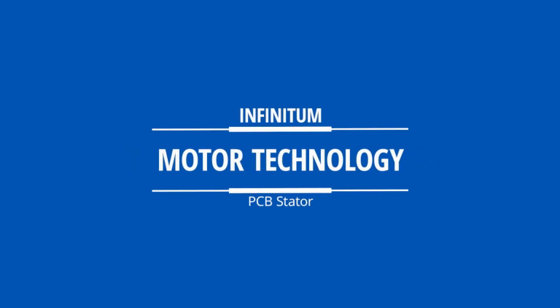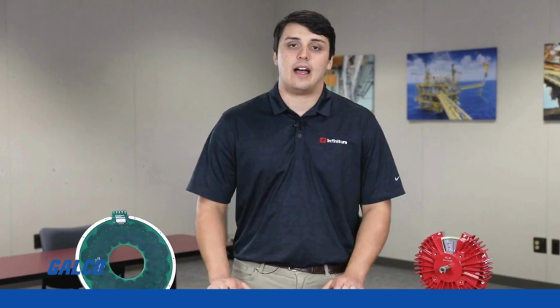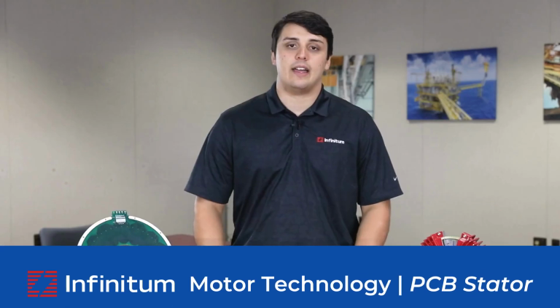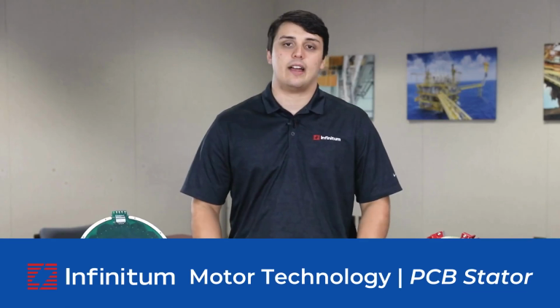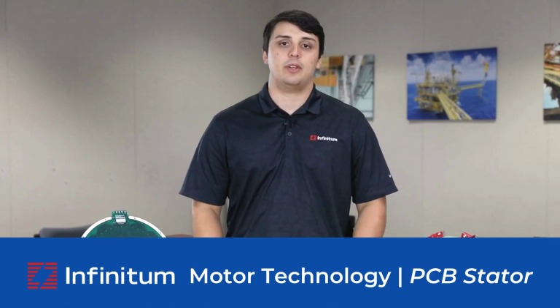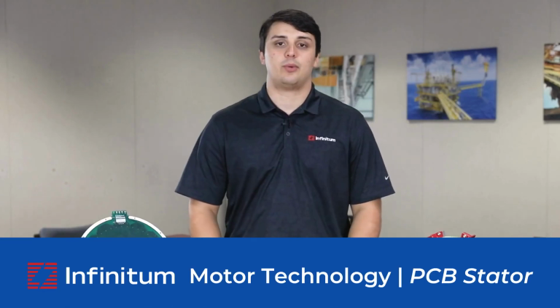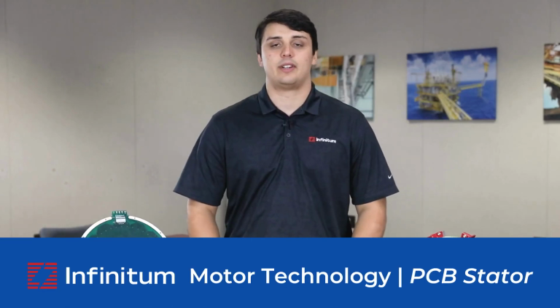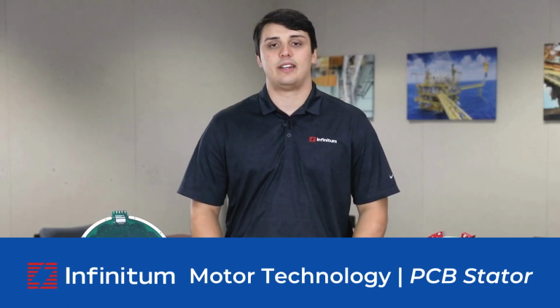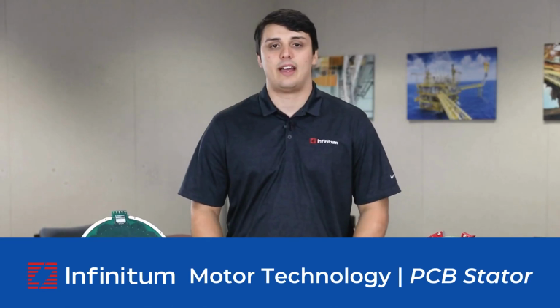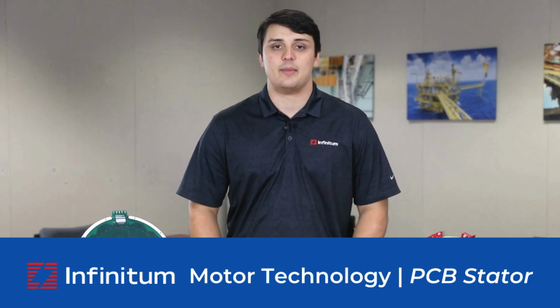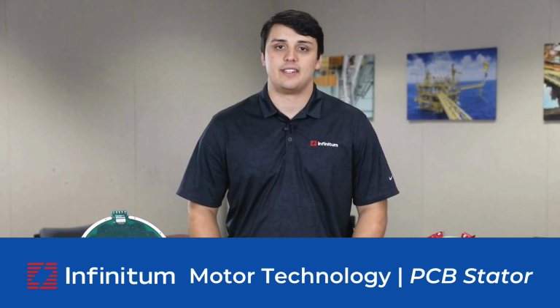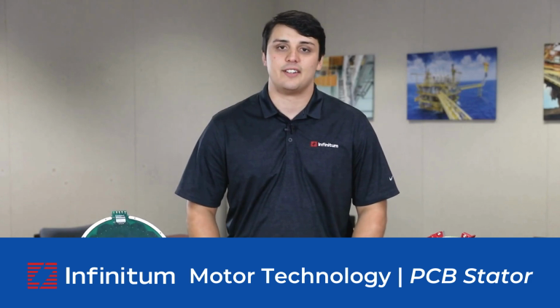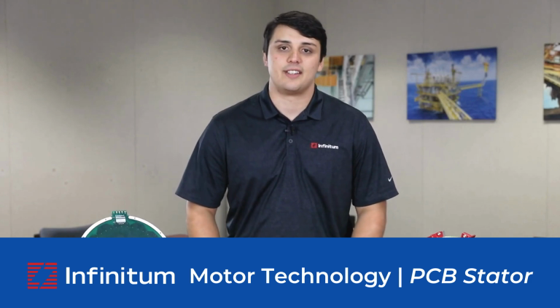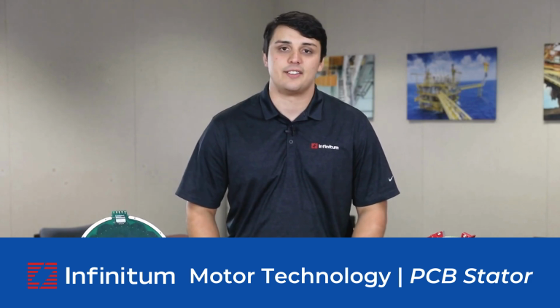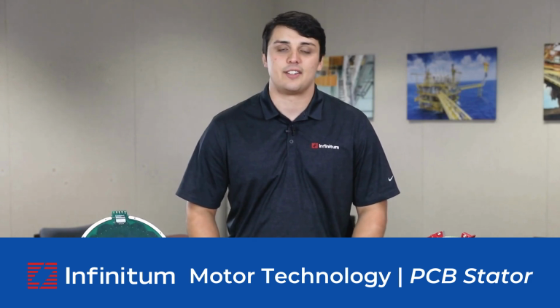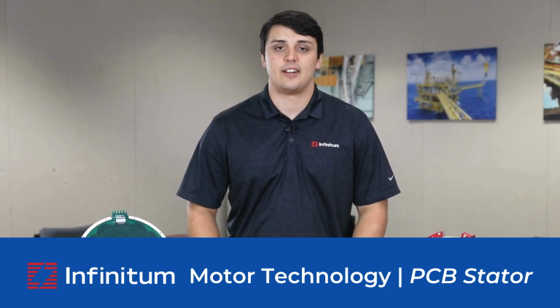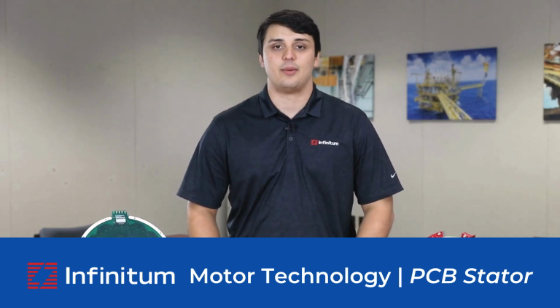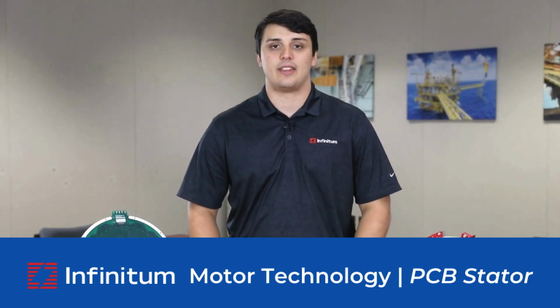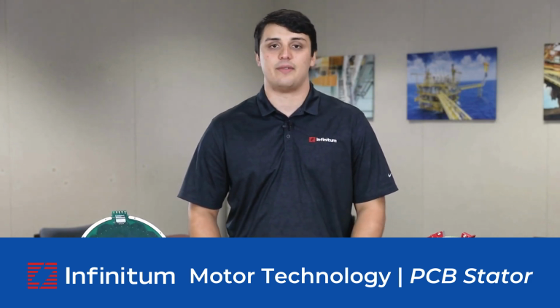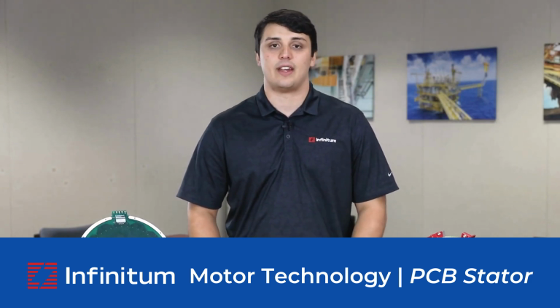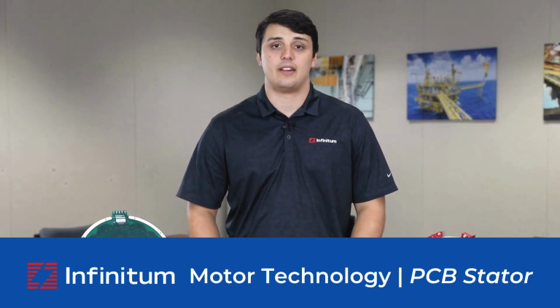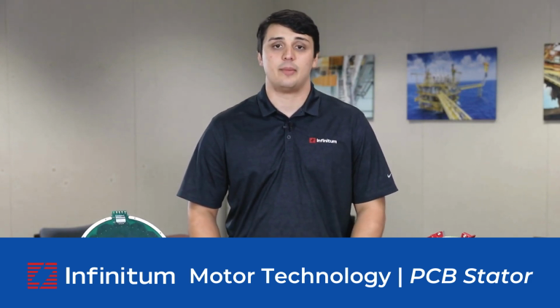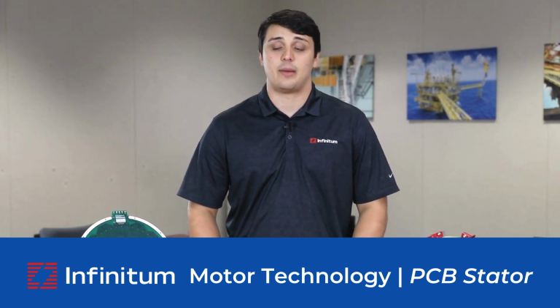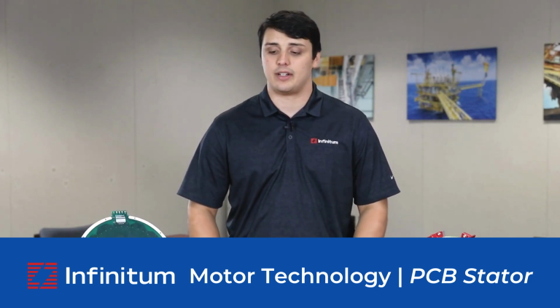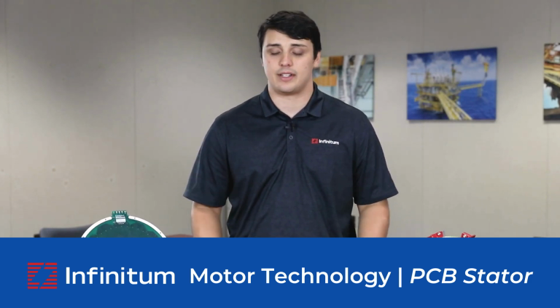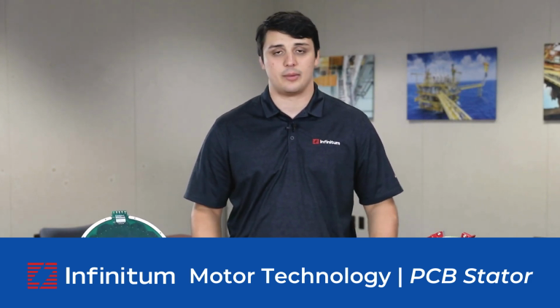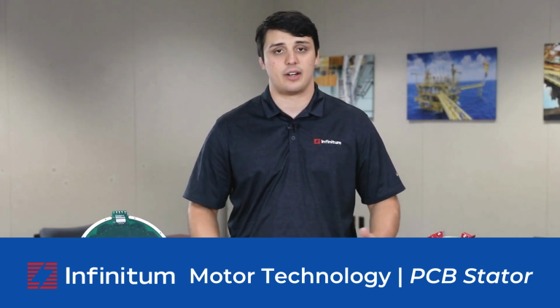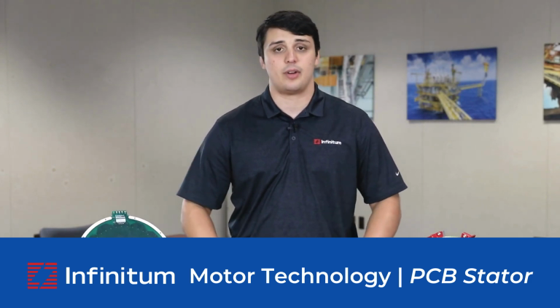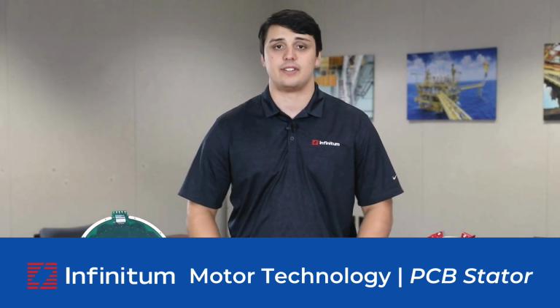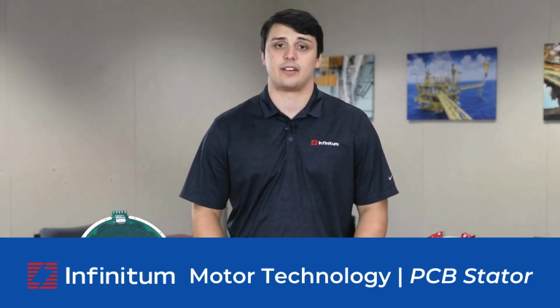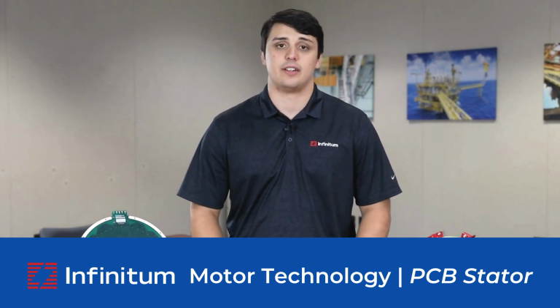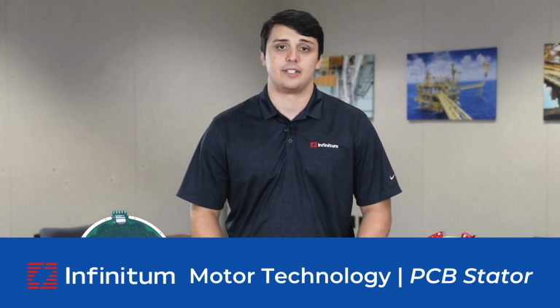Hi, I'm Luke Wilkin. I'm a Senior Sales Engineer with Infinitum and I'm here to tell you about our motor technology.